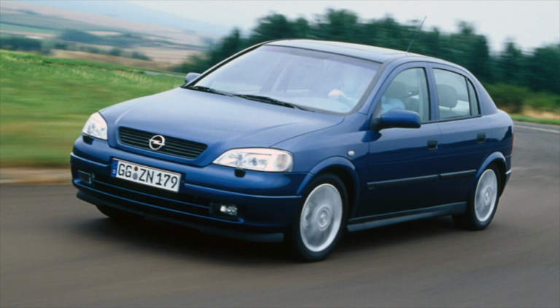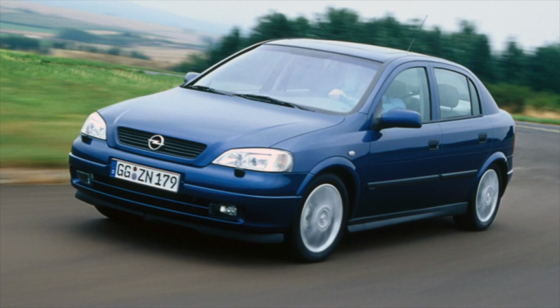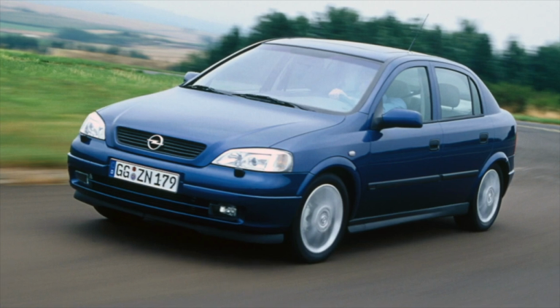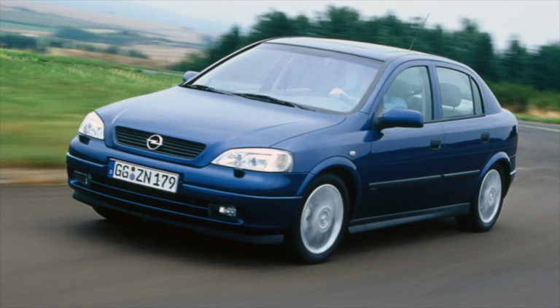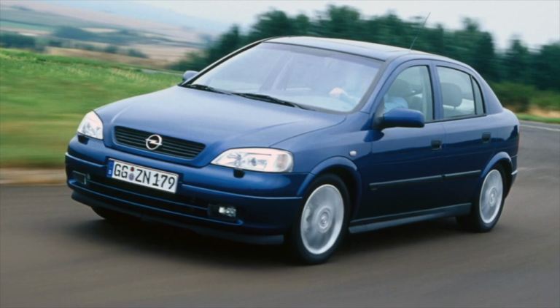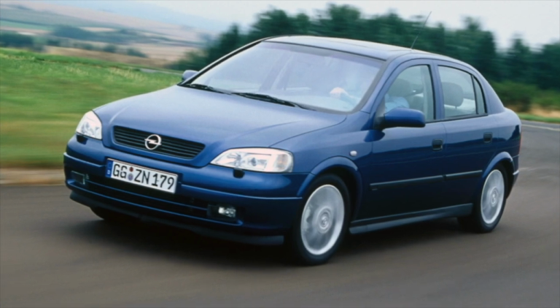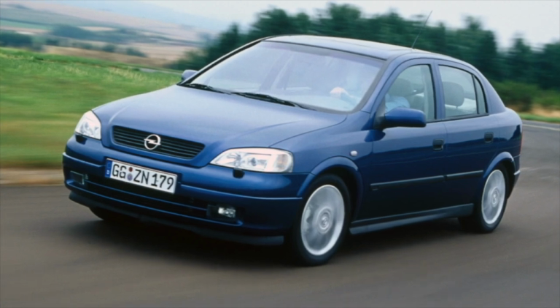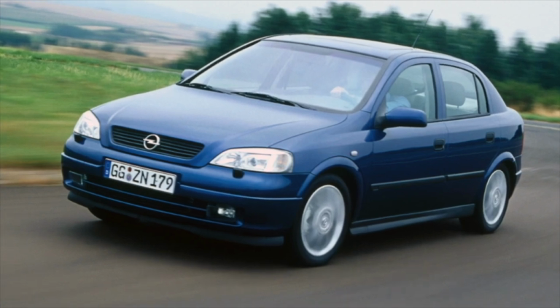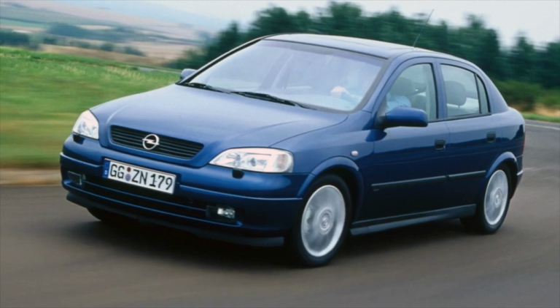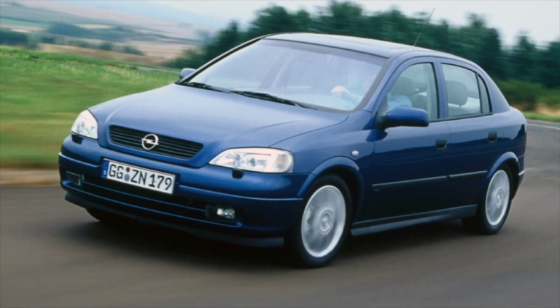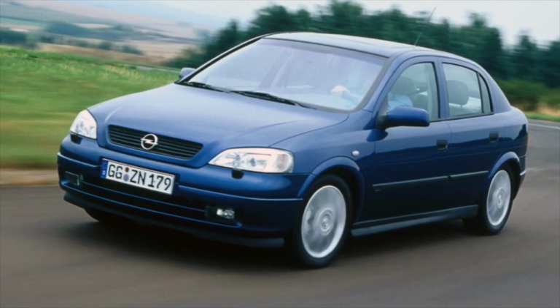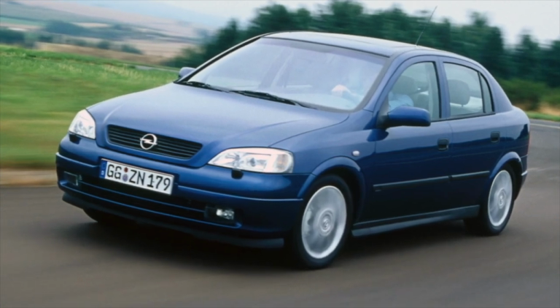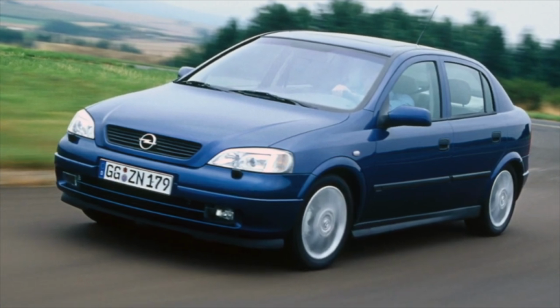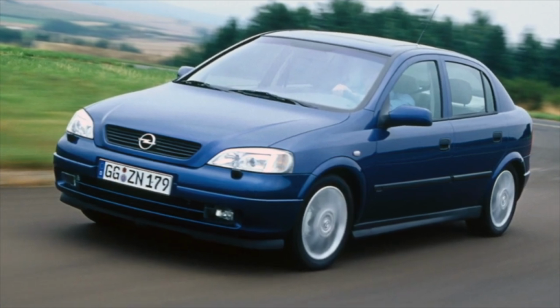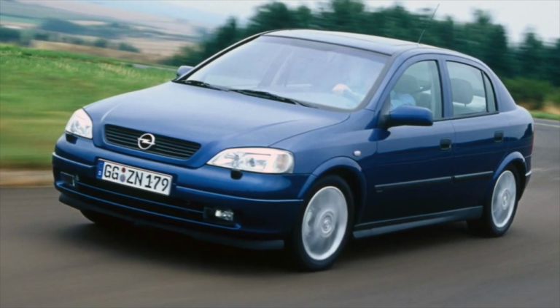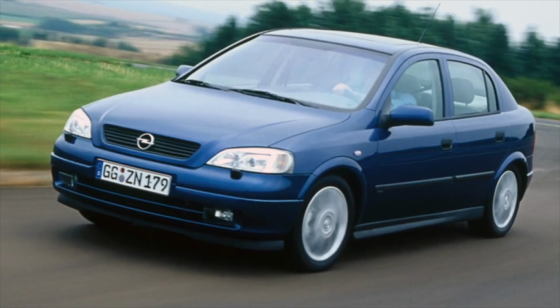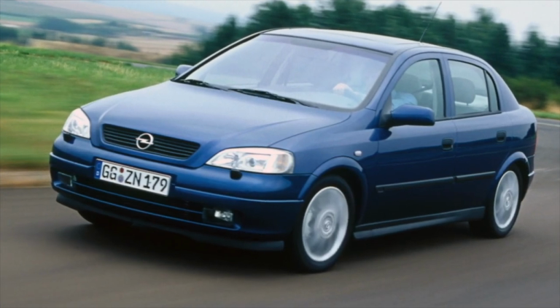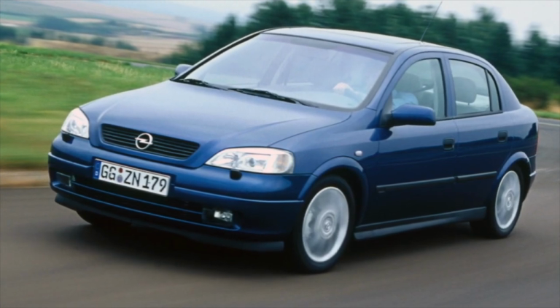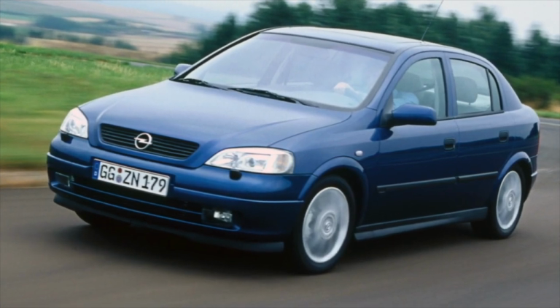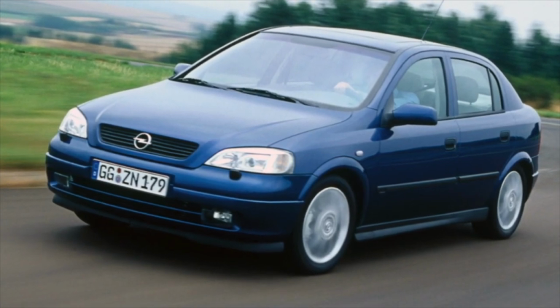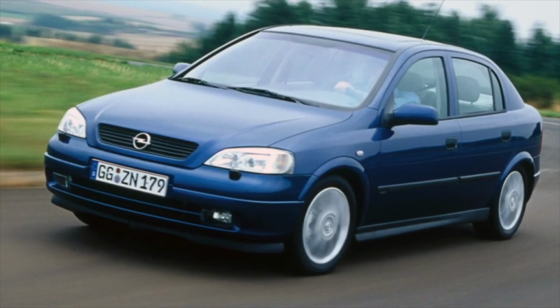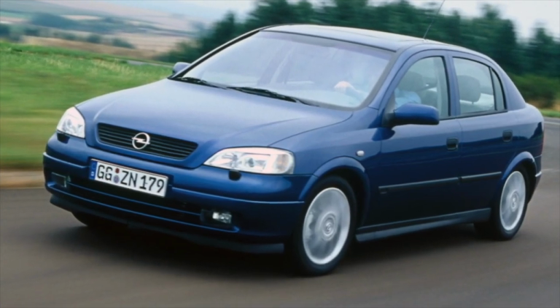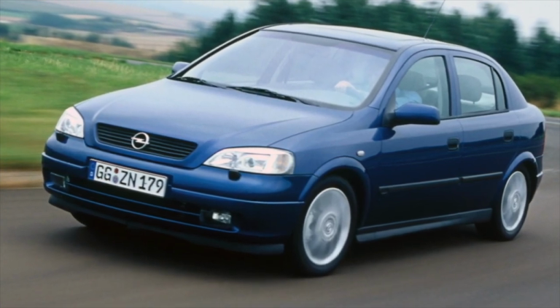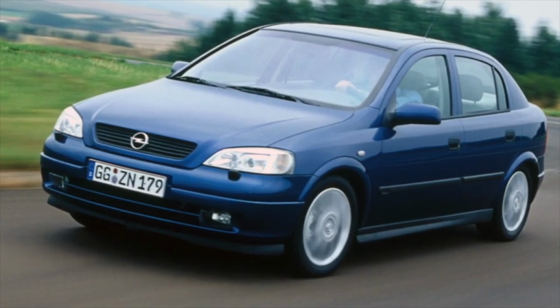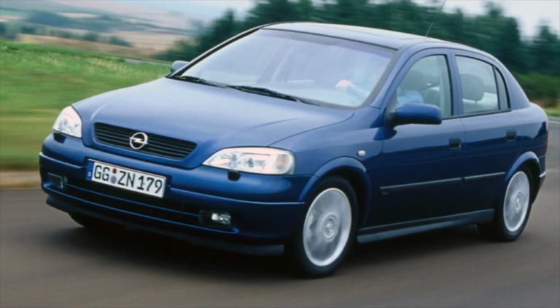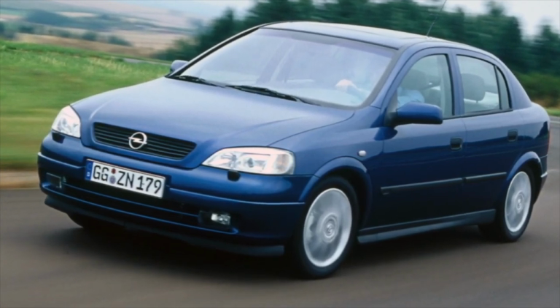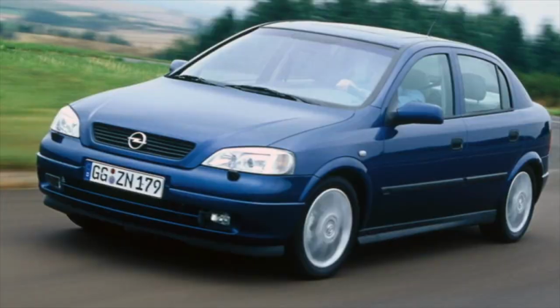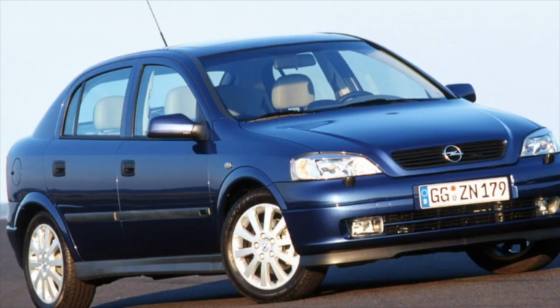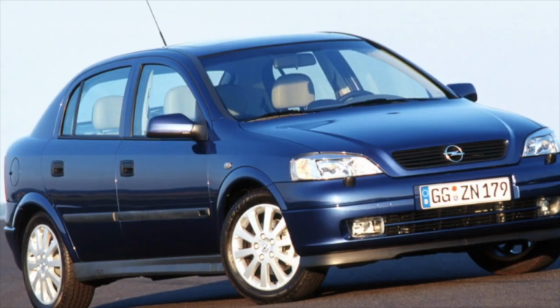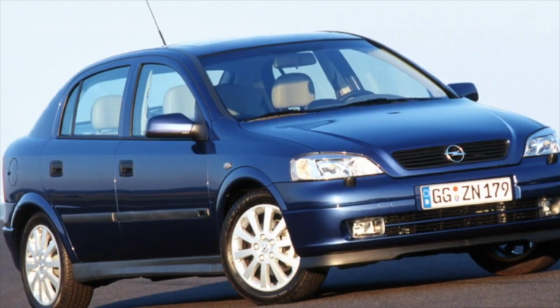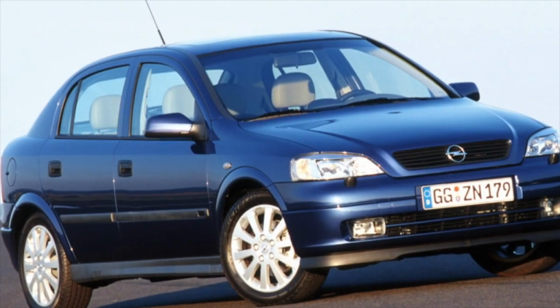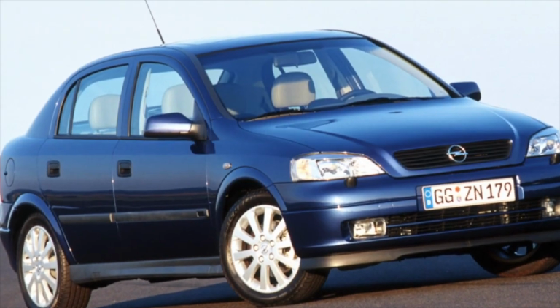Greetings dear friends. I present to your attention the most common malfunctions and breakdowns that occur on the Opel Astra G.